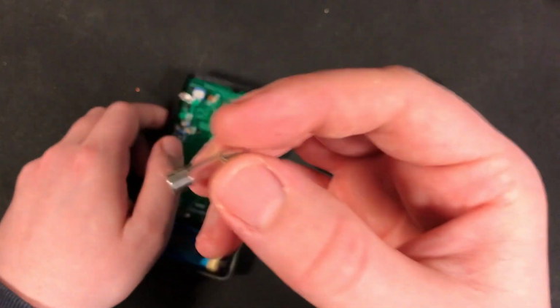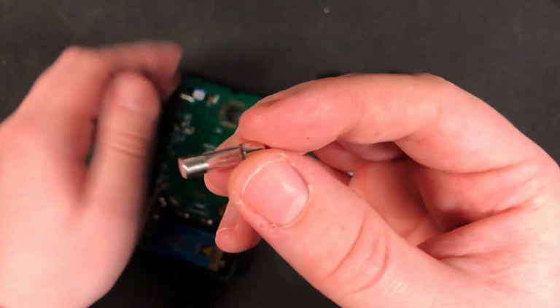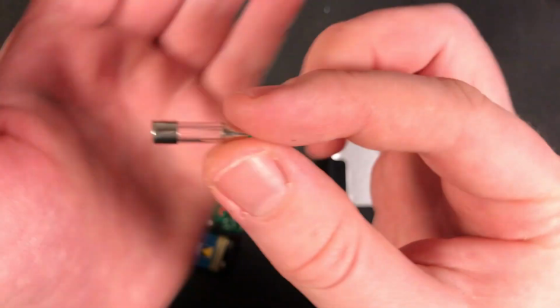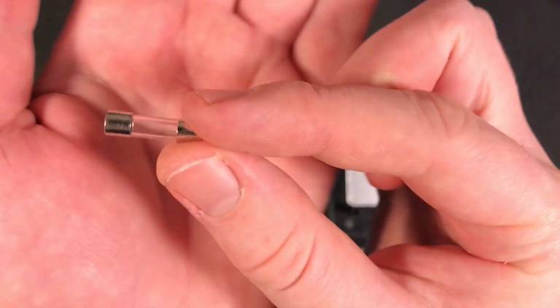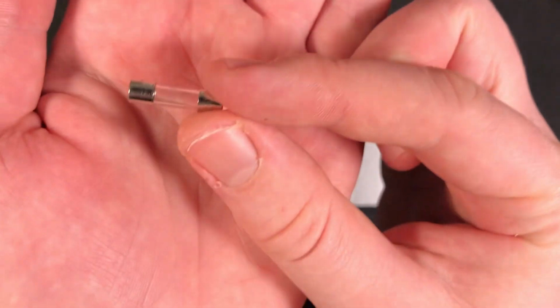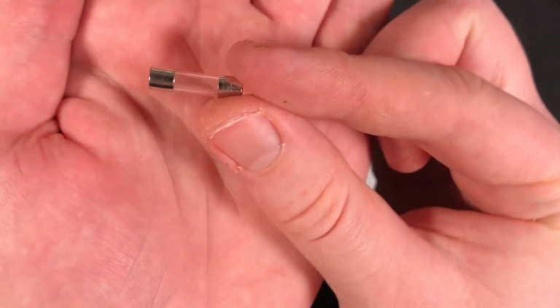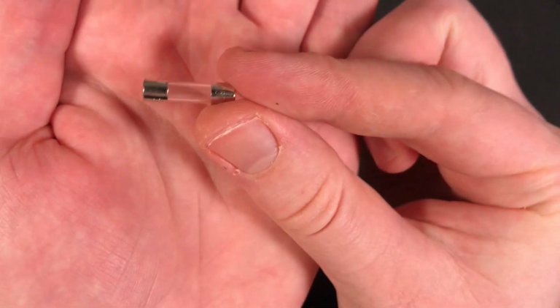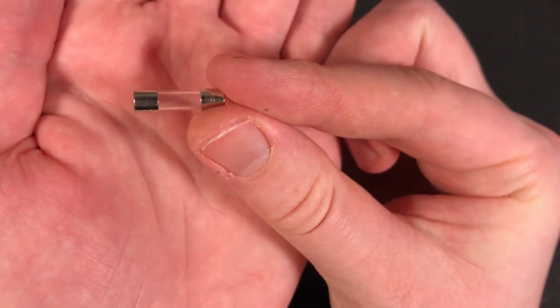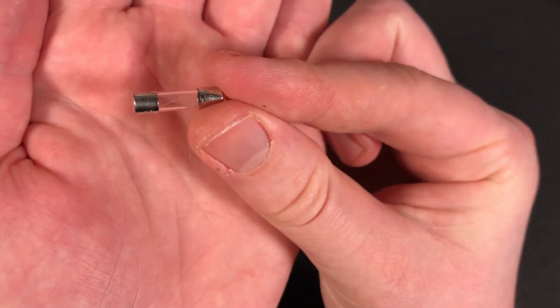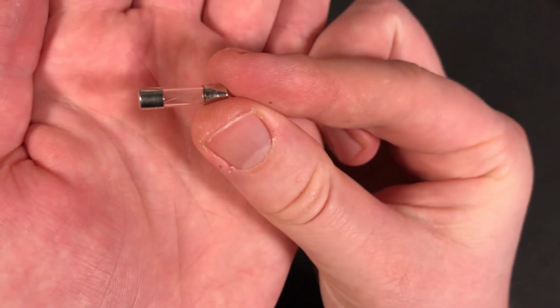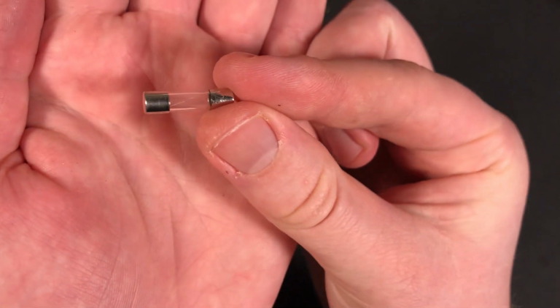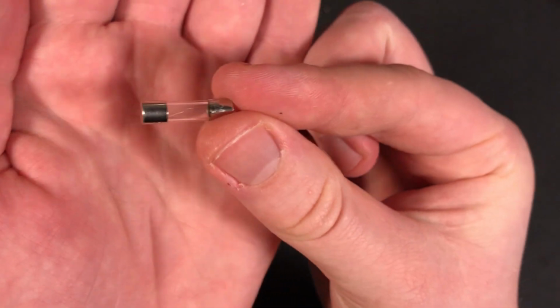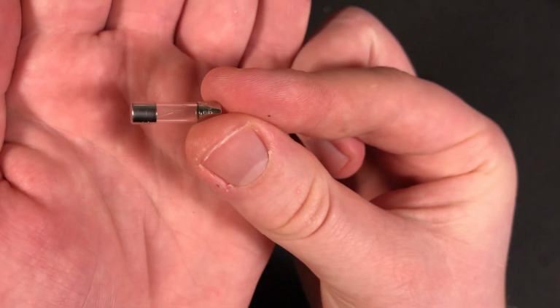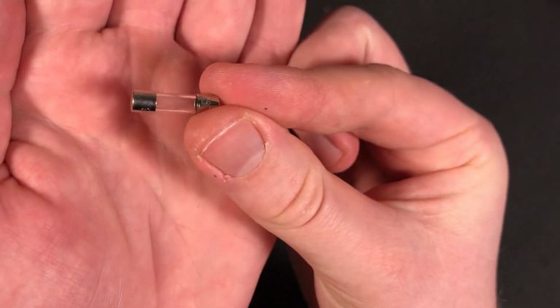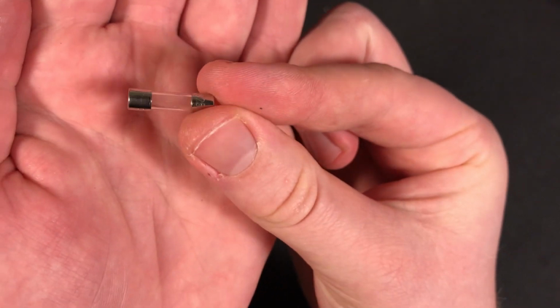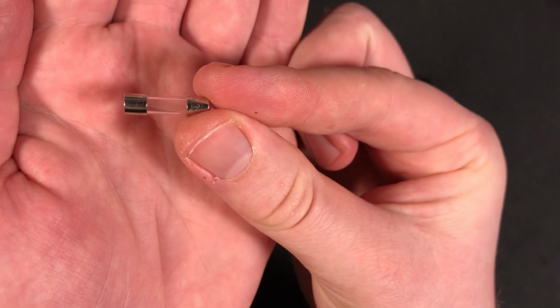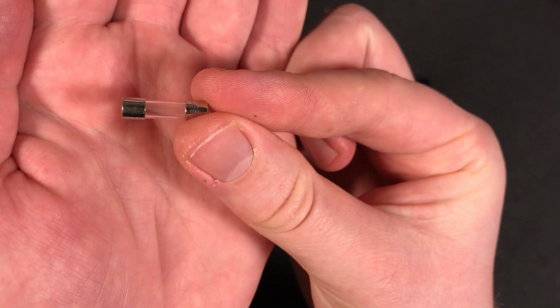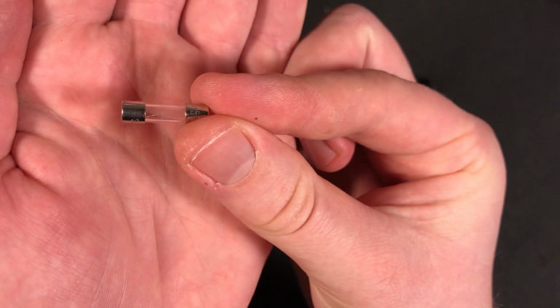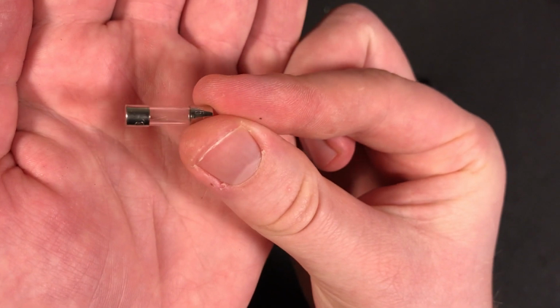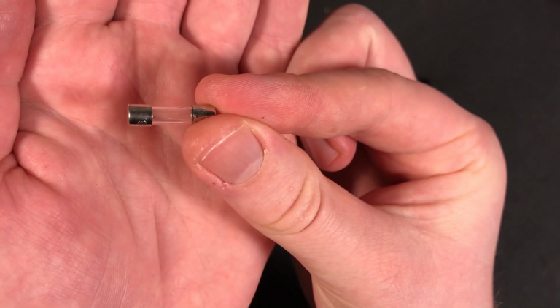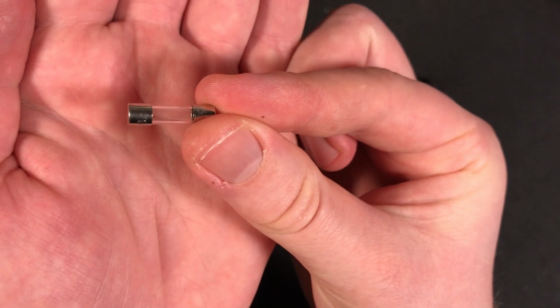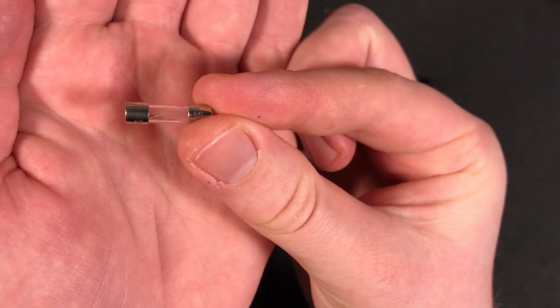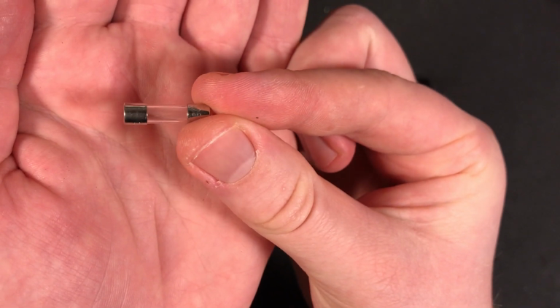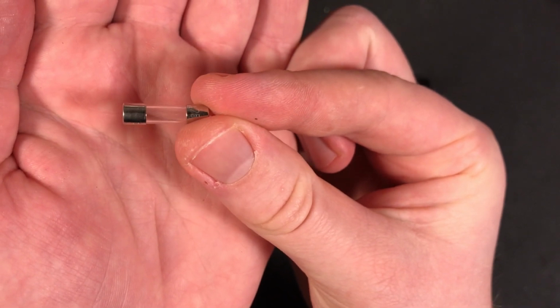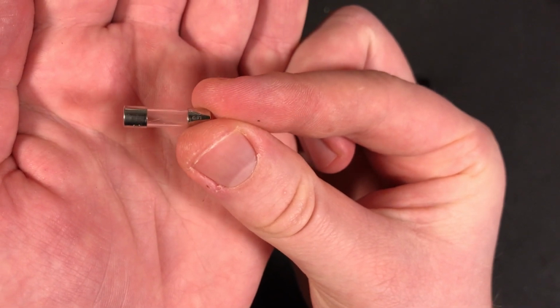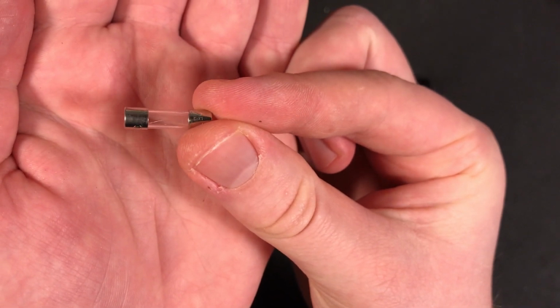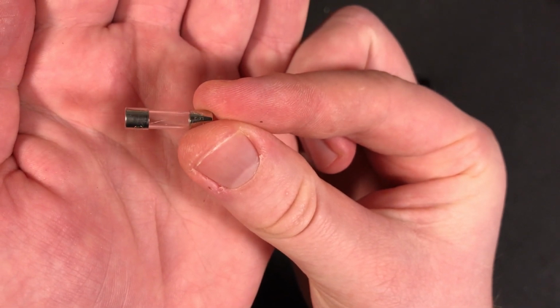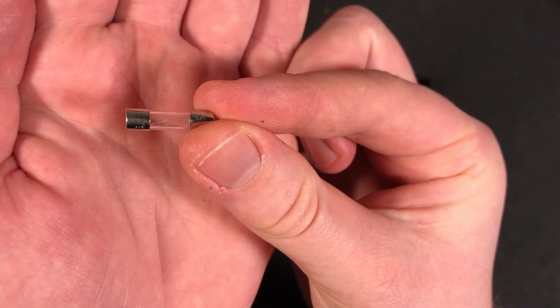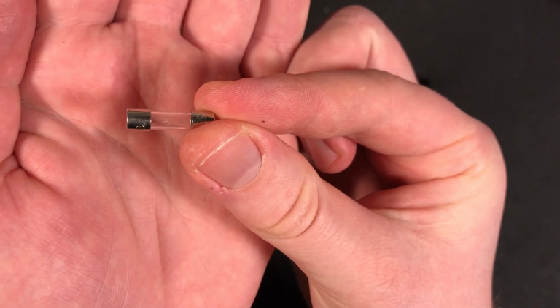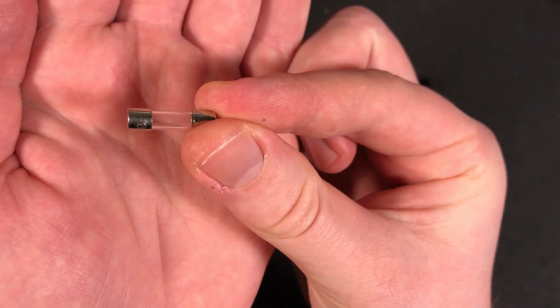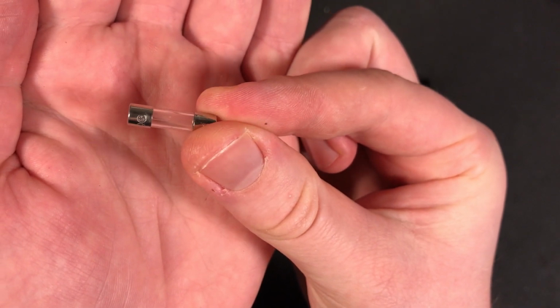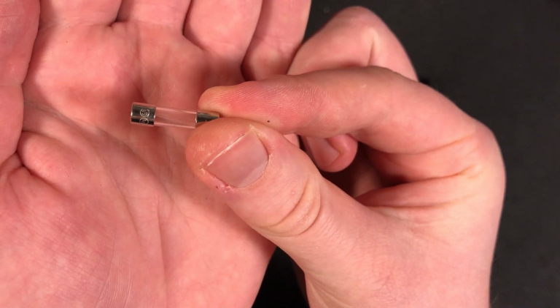After close inspection I found that the fuse is rated for 250mA, so I ordered a new one with my next parts delivery.